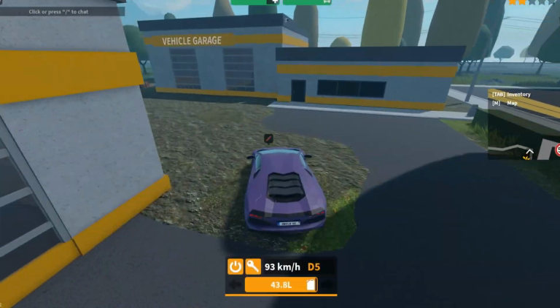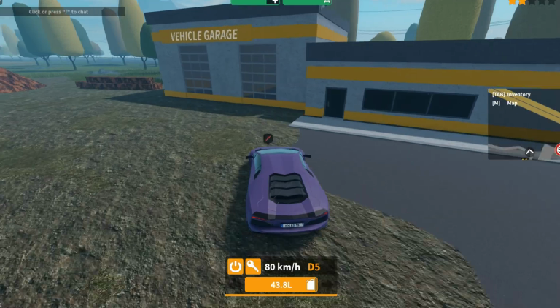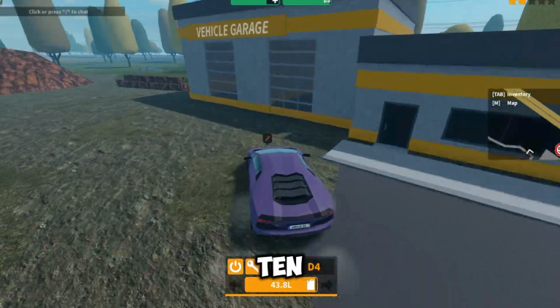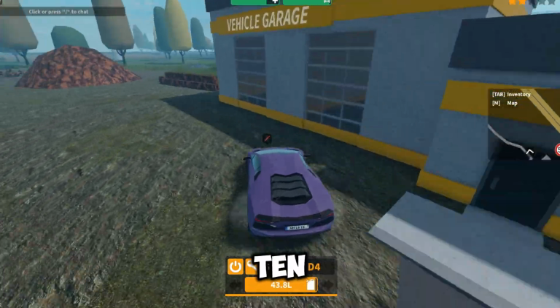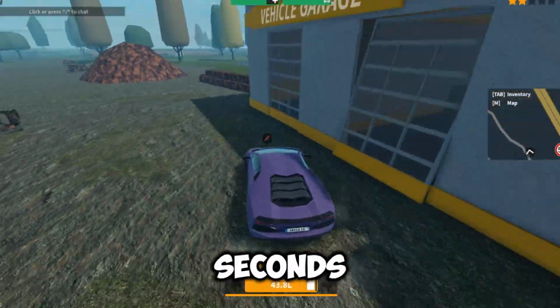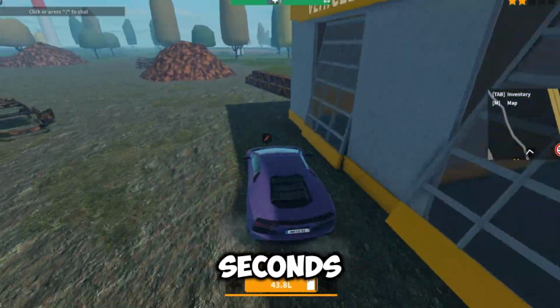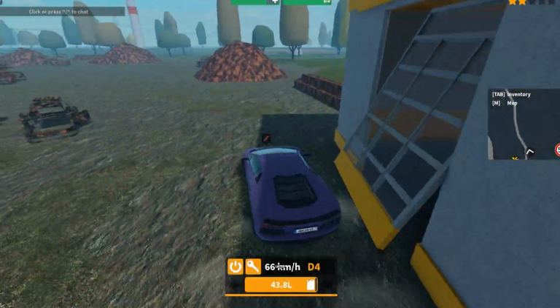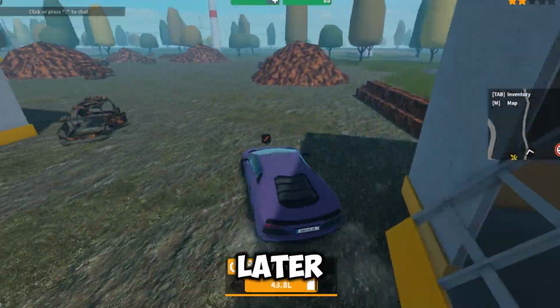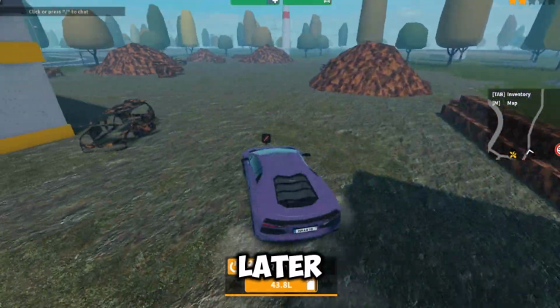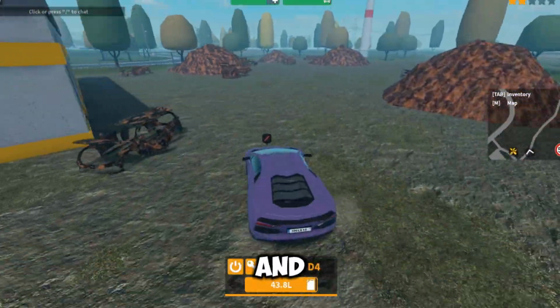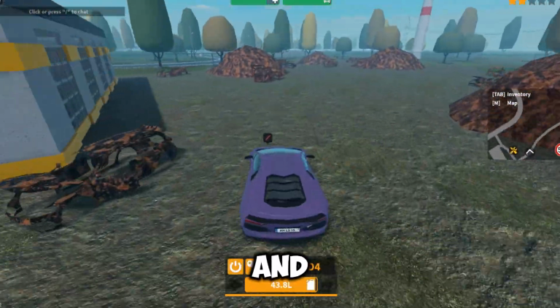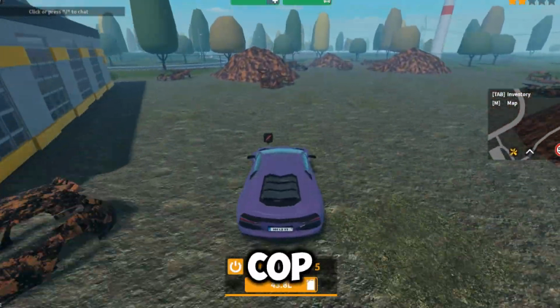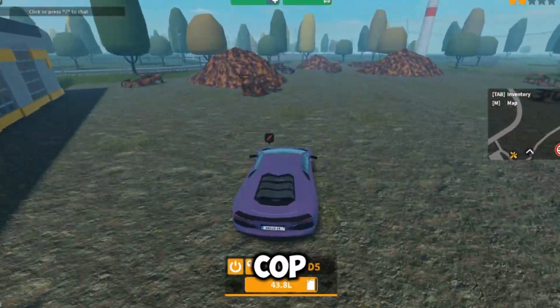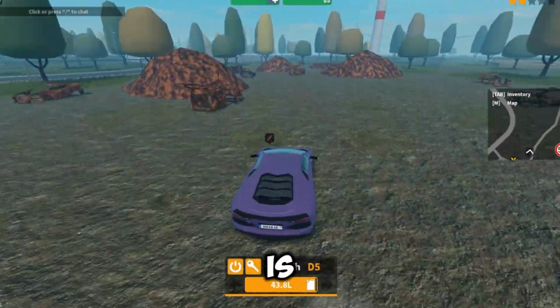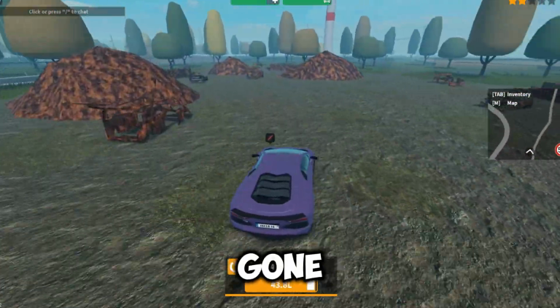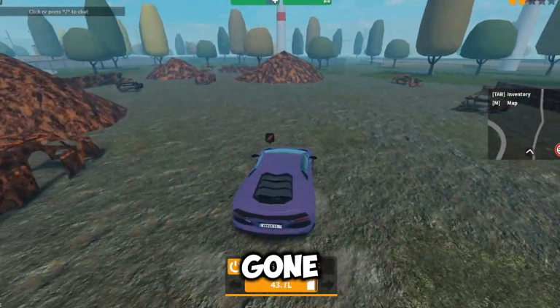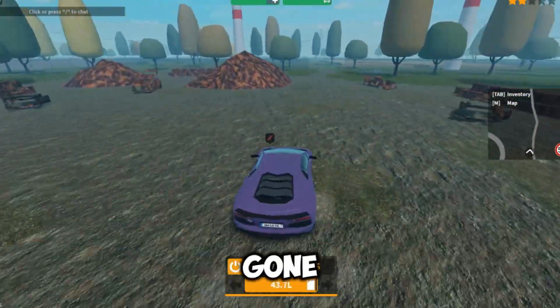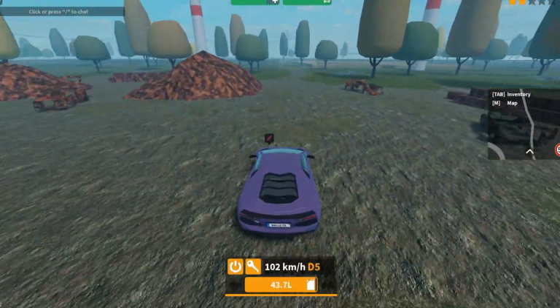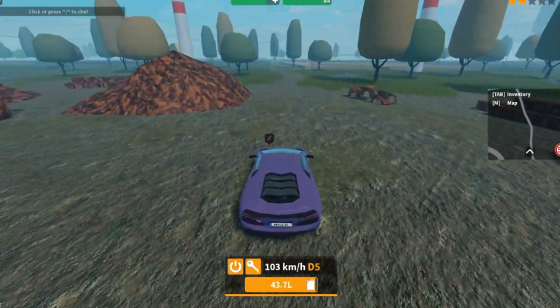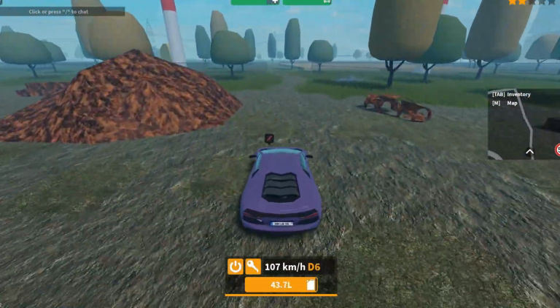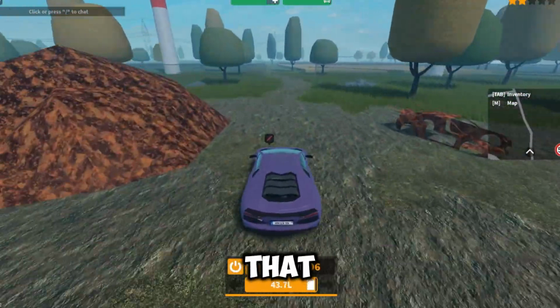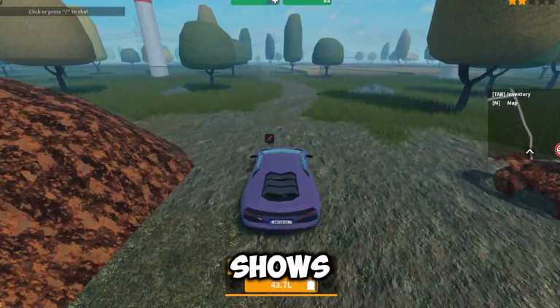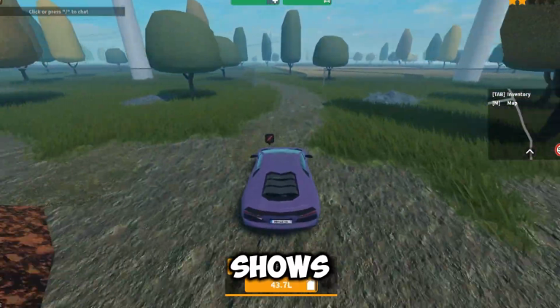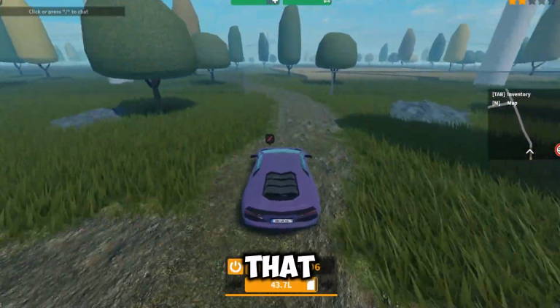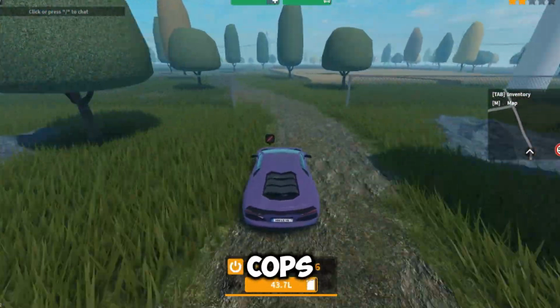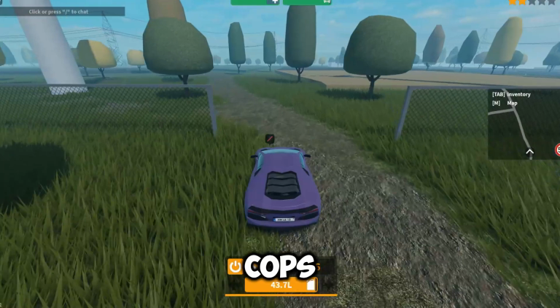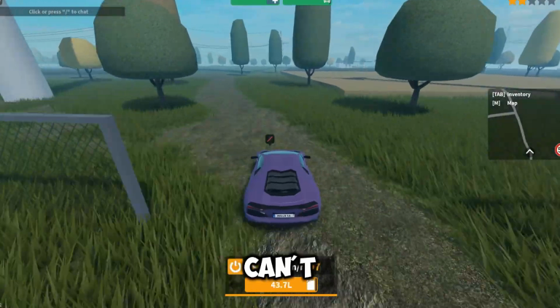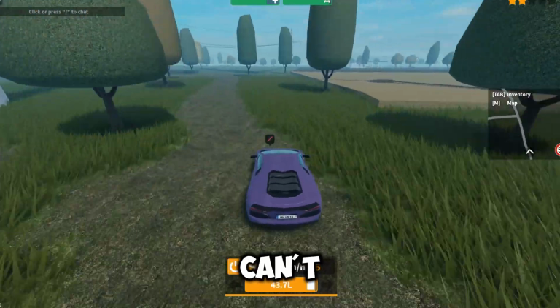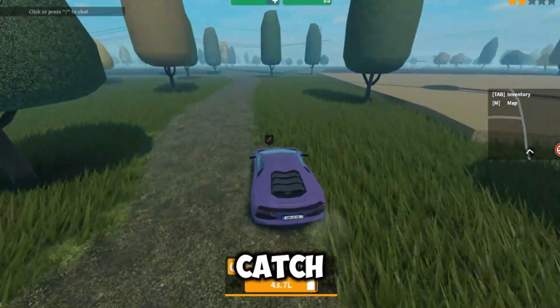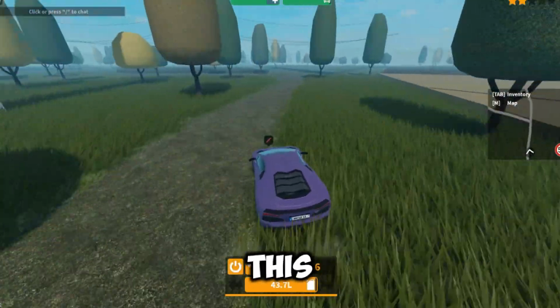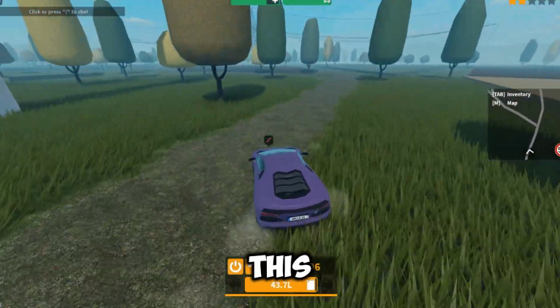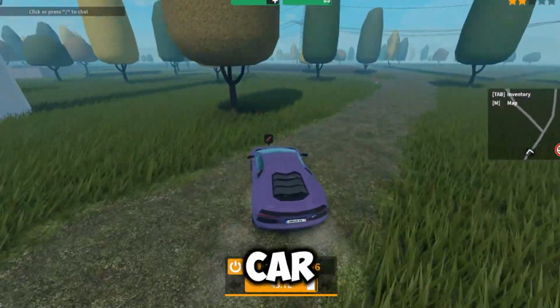Ten seconds later and the cop is gone. That shows that cops can't catch this car.